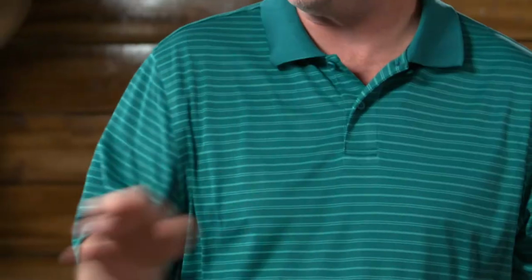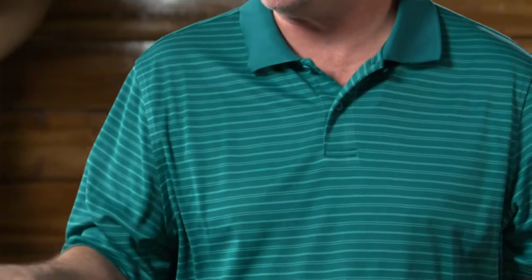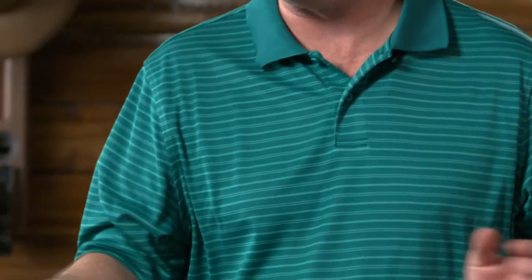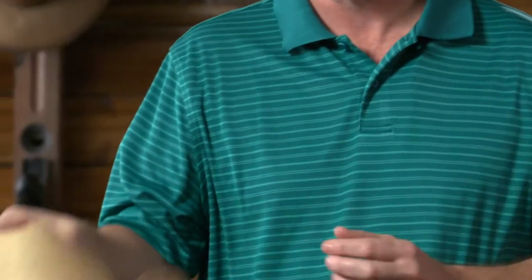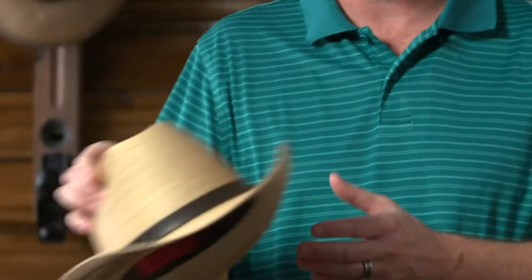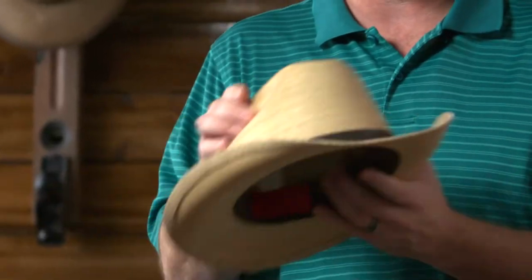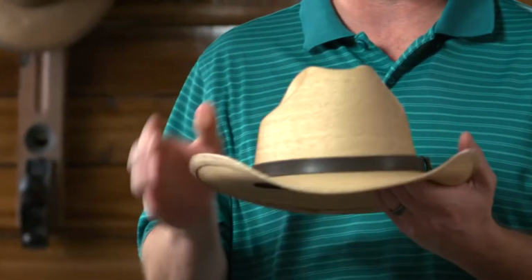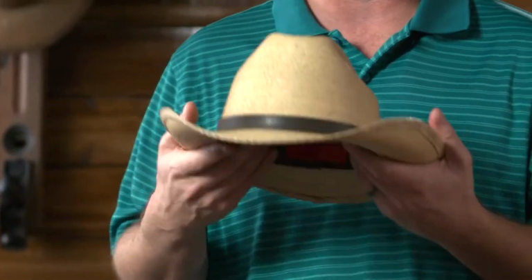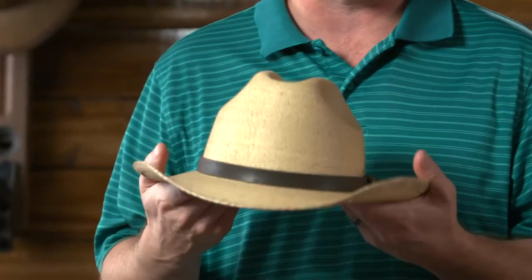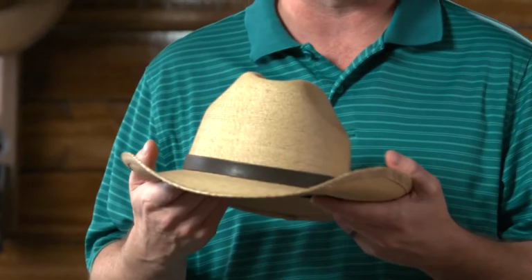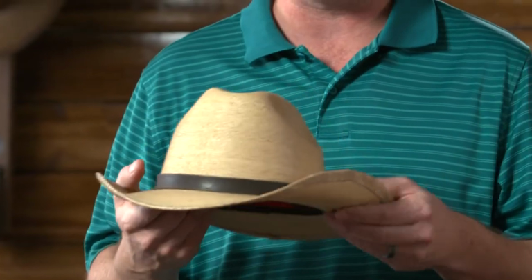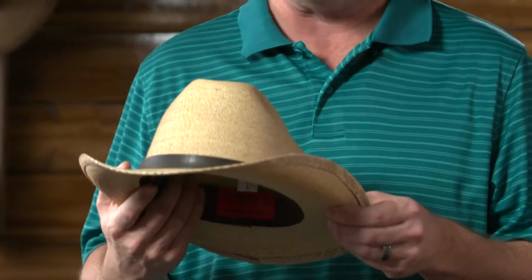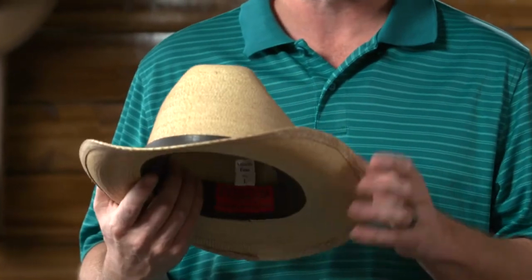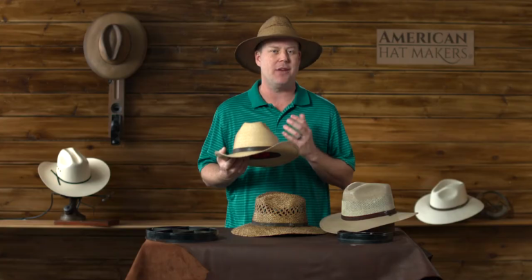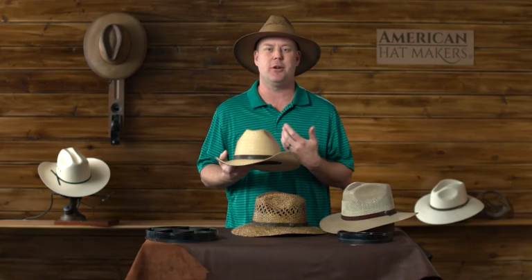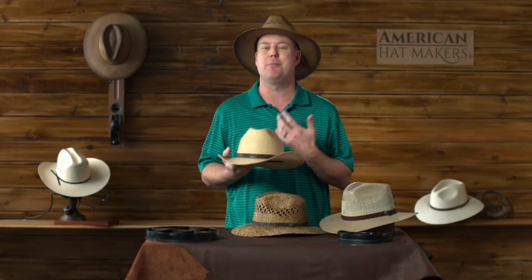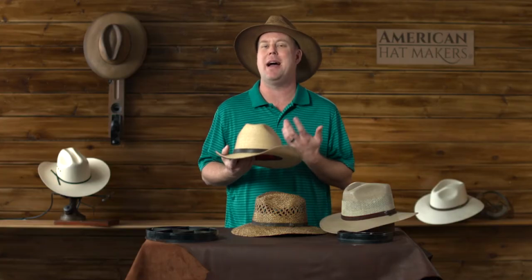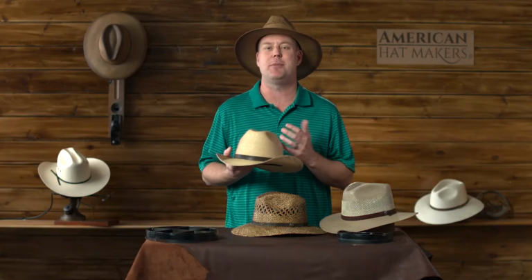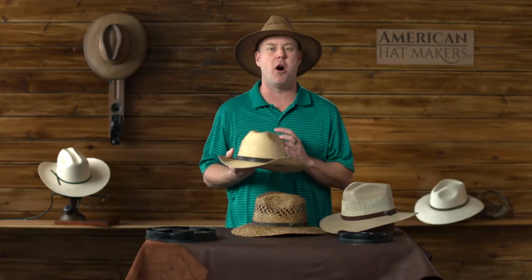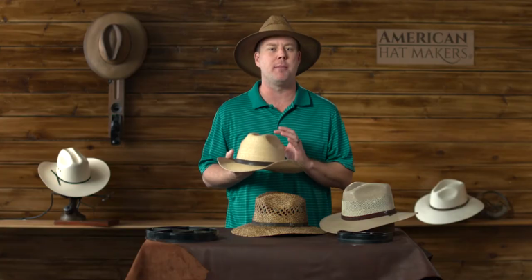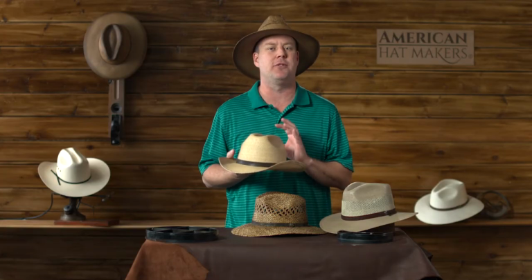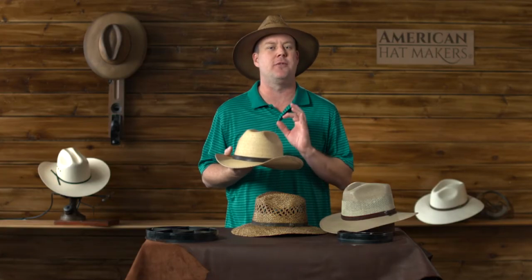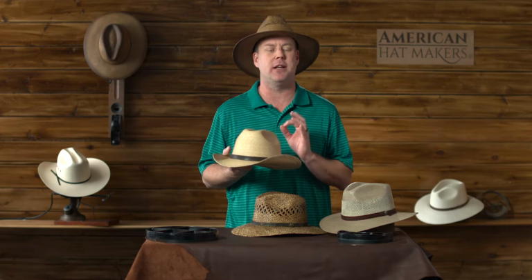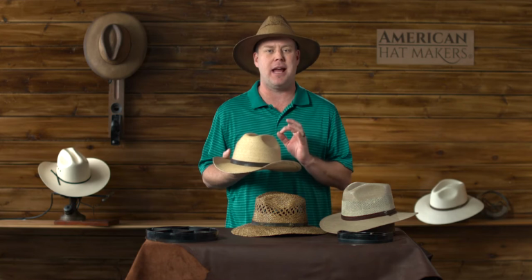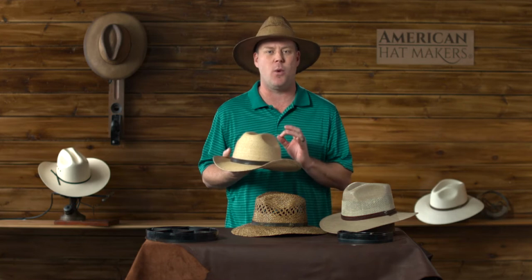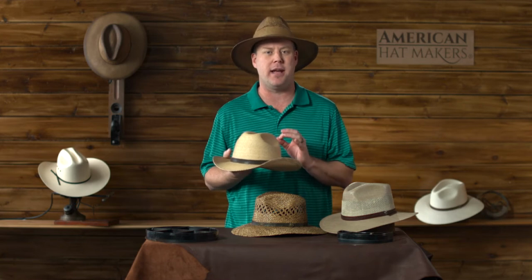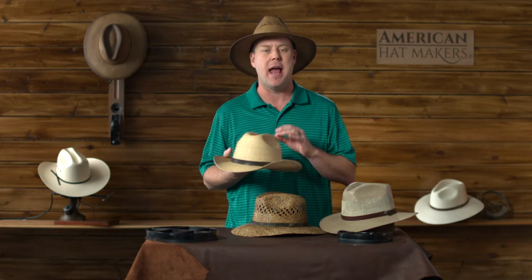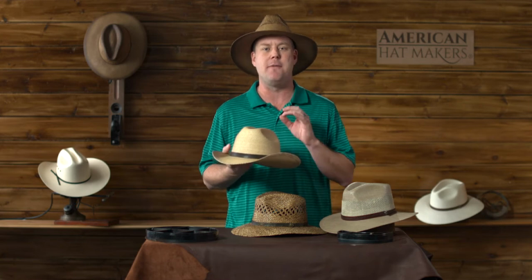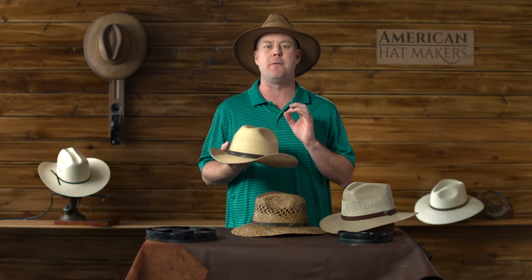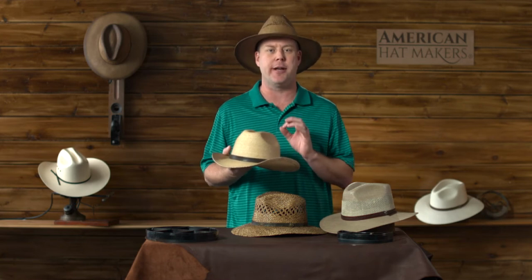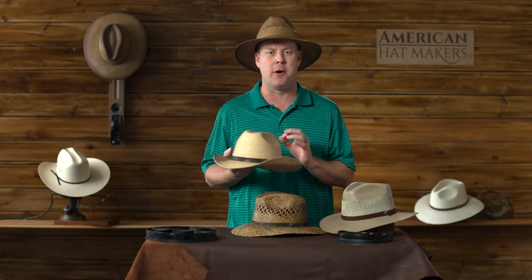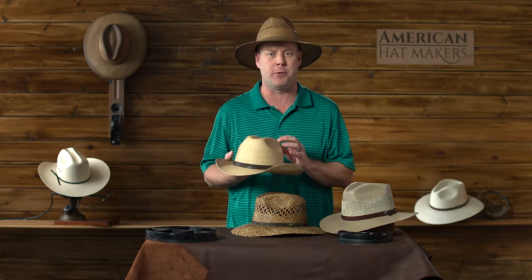This hat over here is made out of palm, which as you could imagine, is very lightweight and very comfortable.